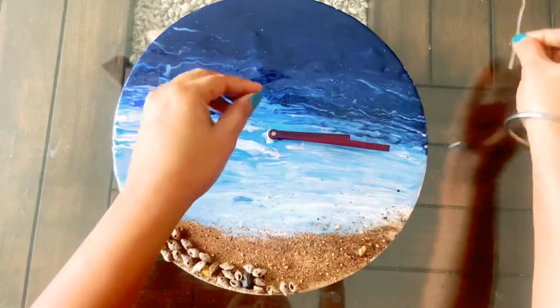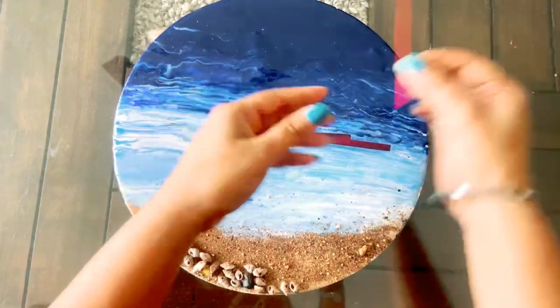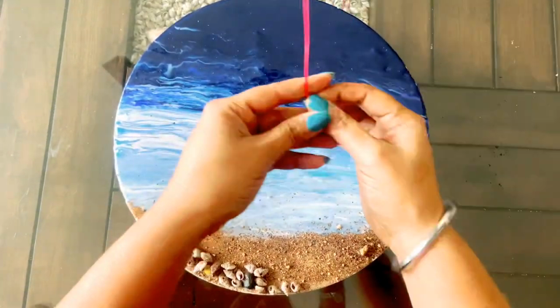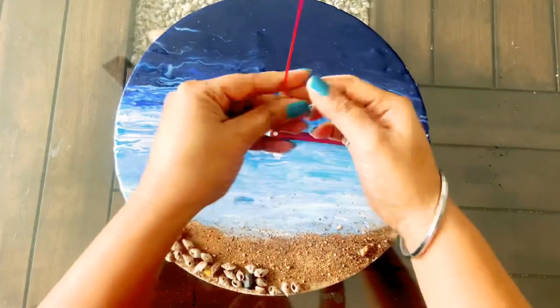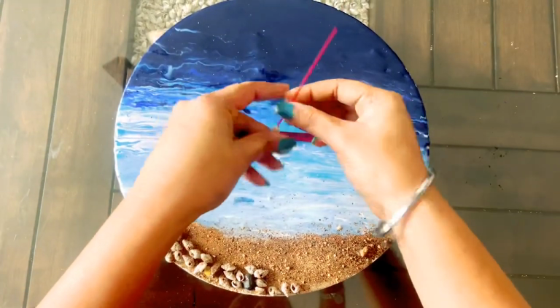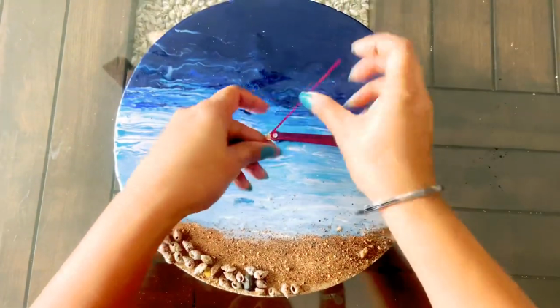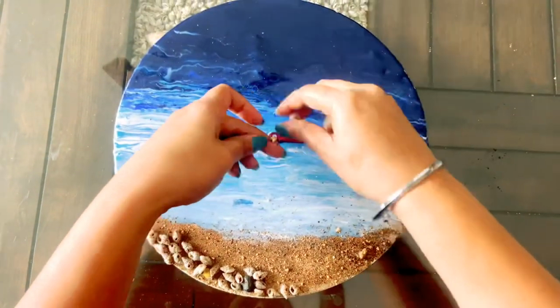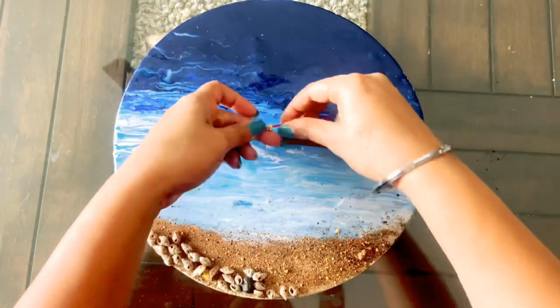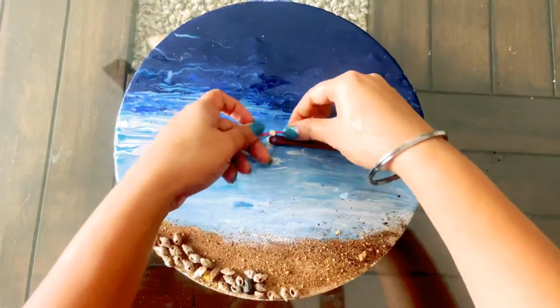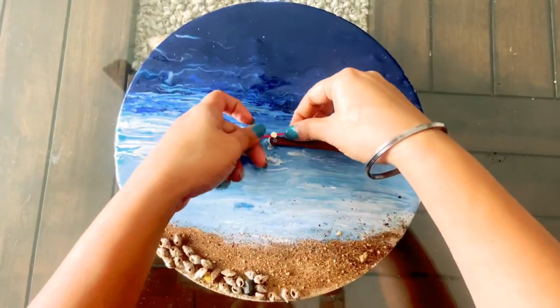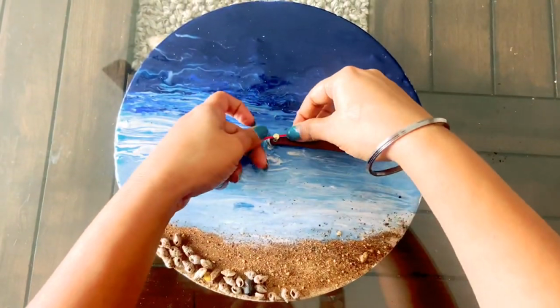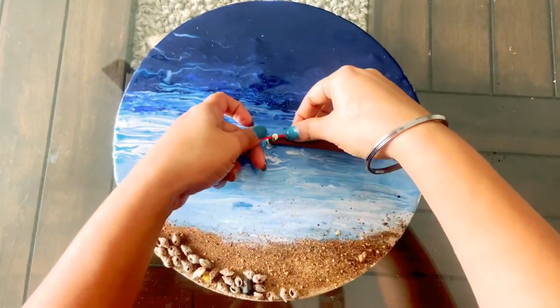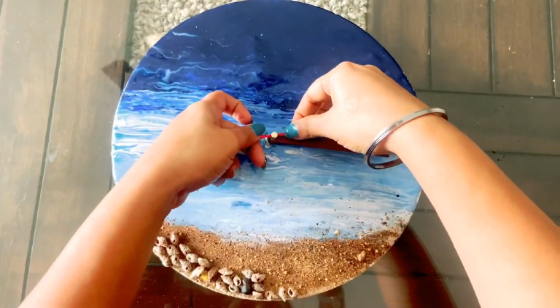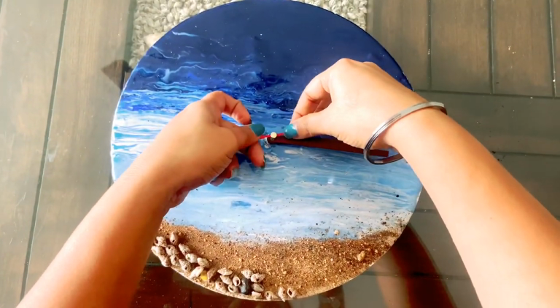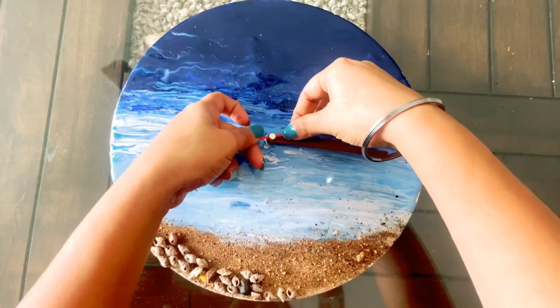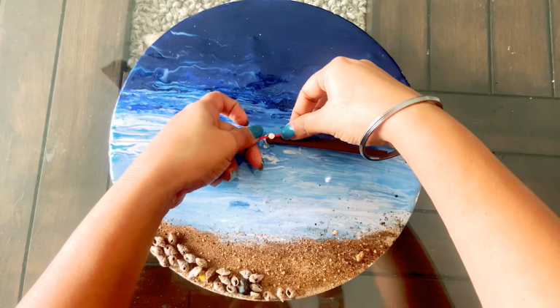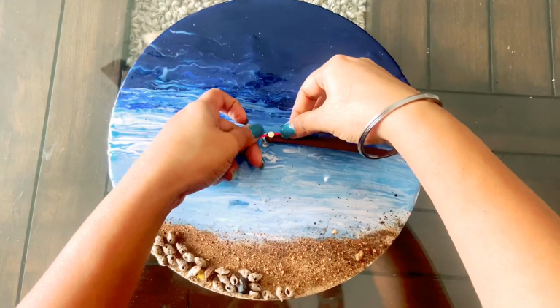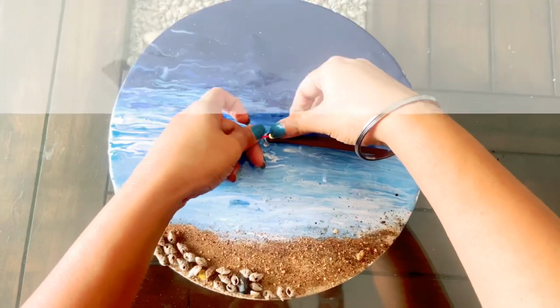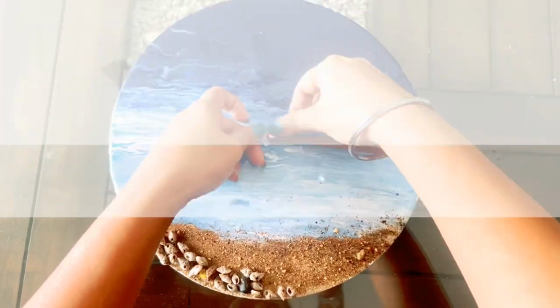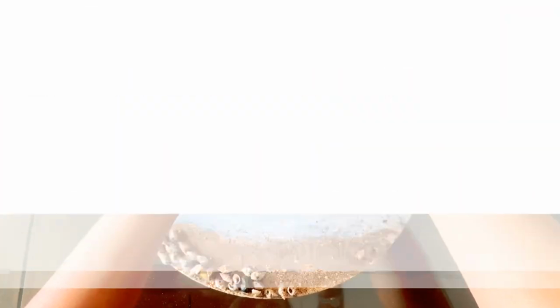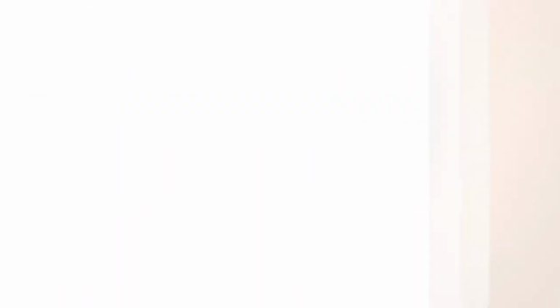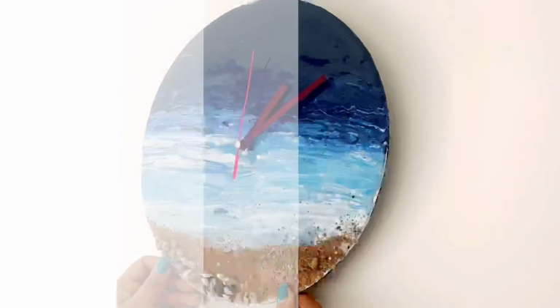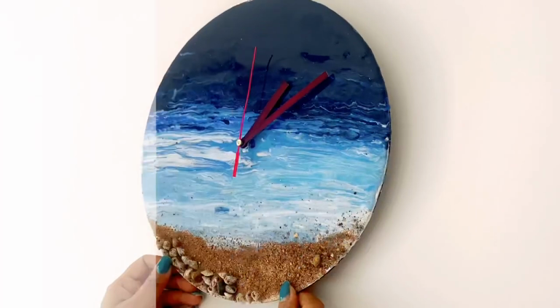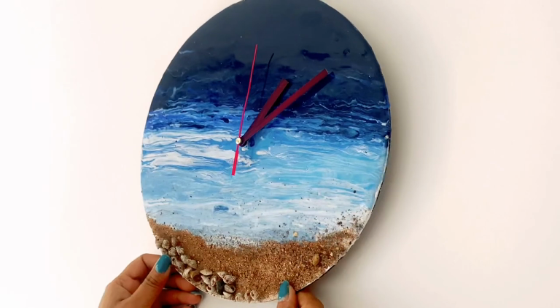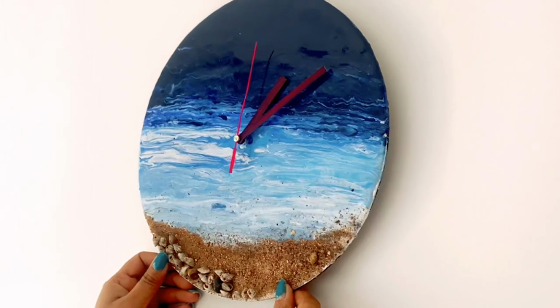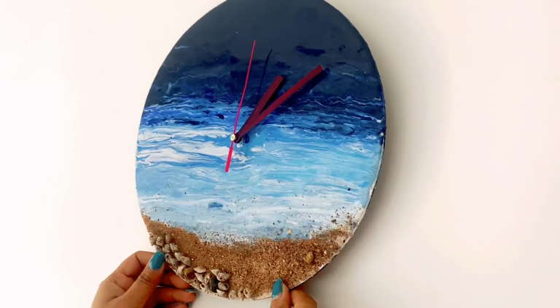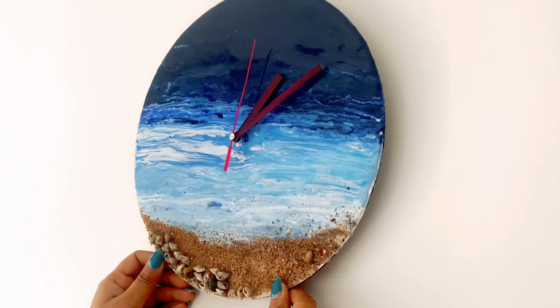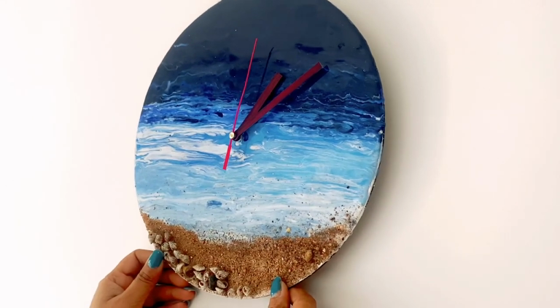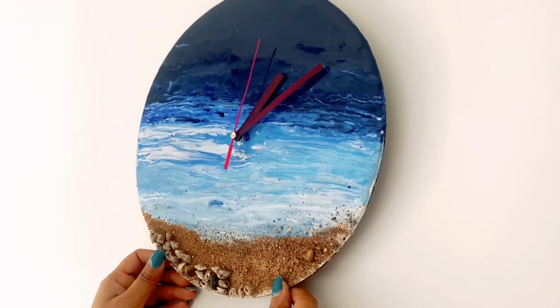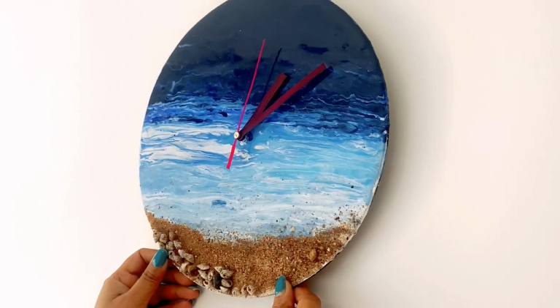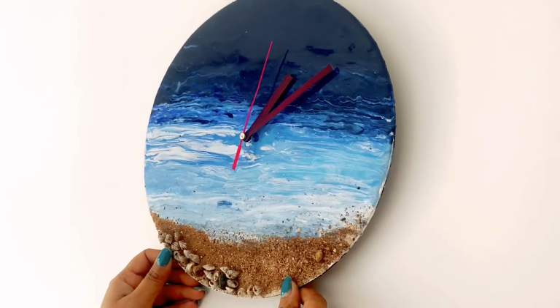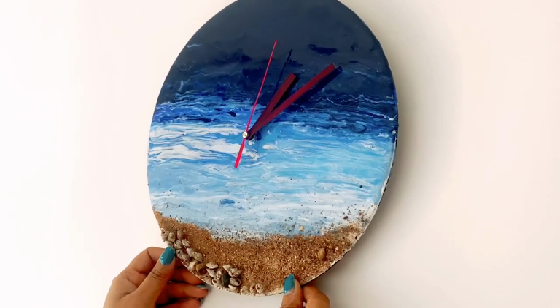After it dries, add the hands of the clock back in place. And yes, your clock is ready!